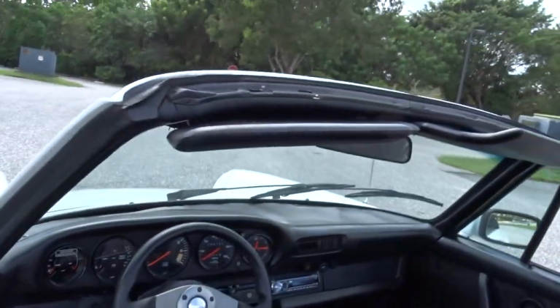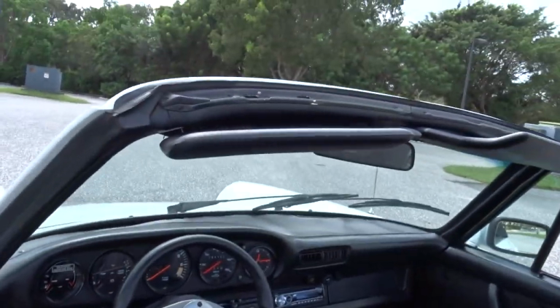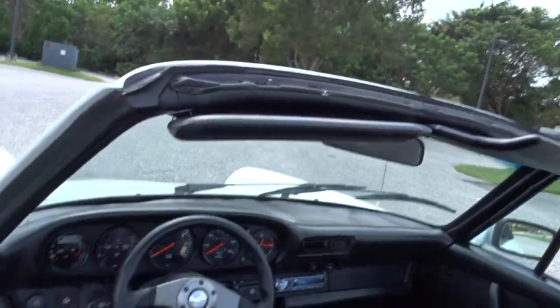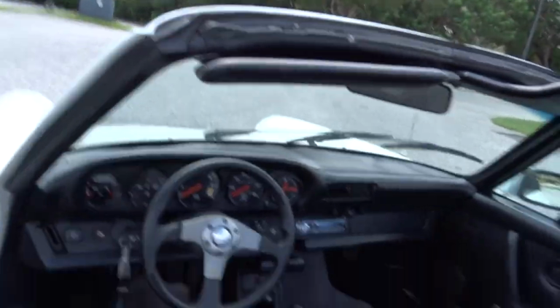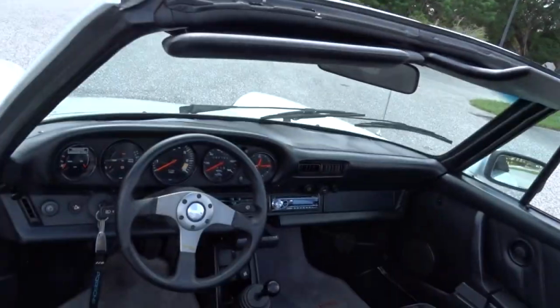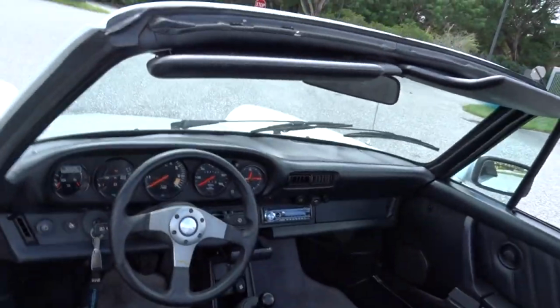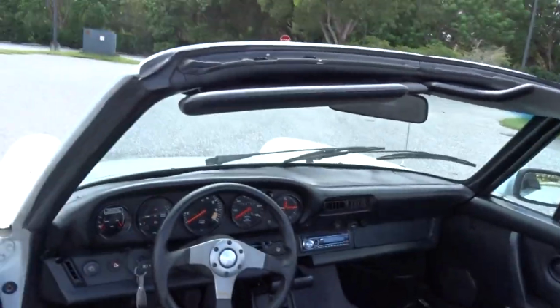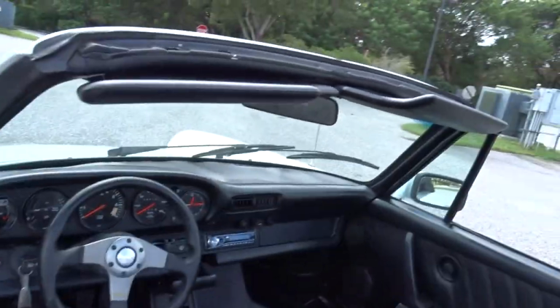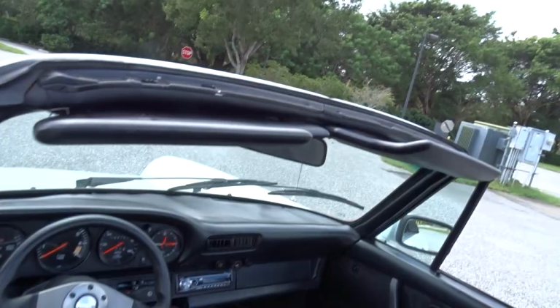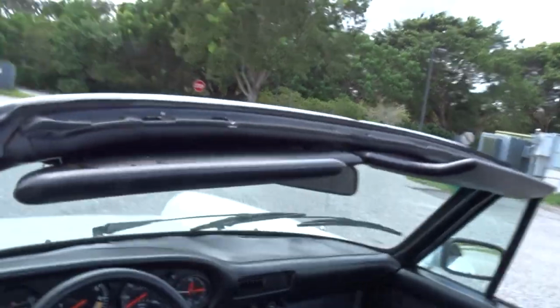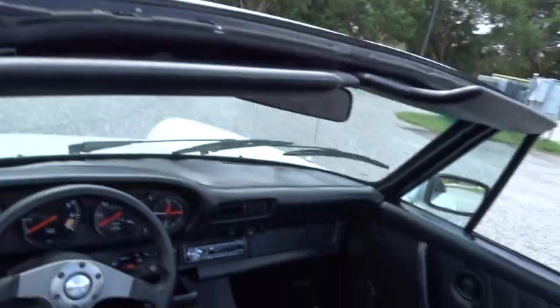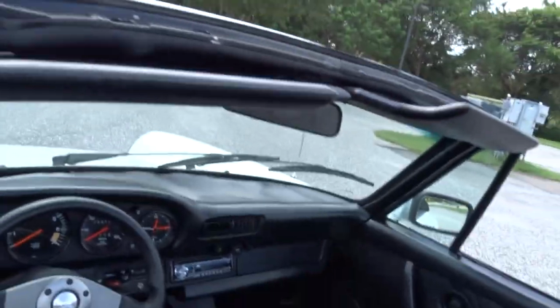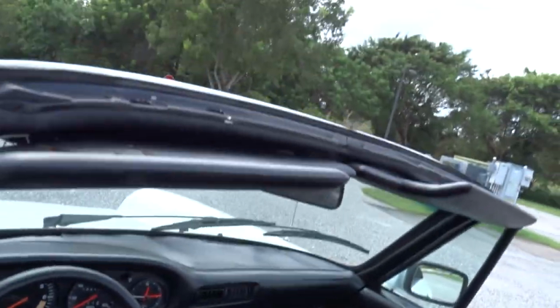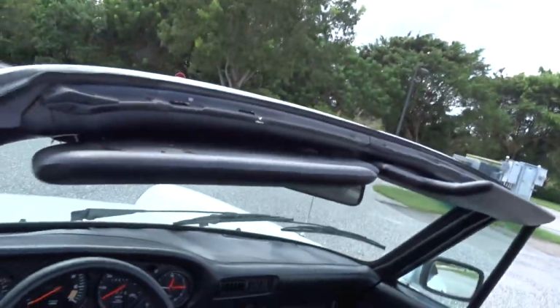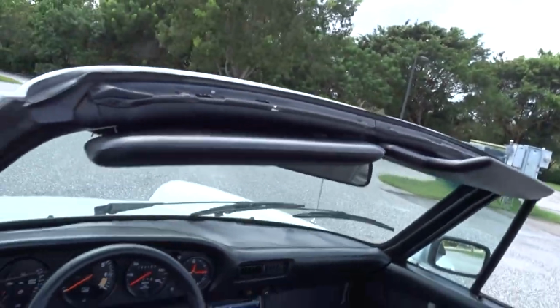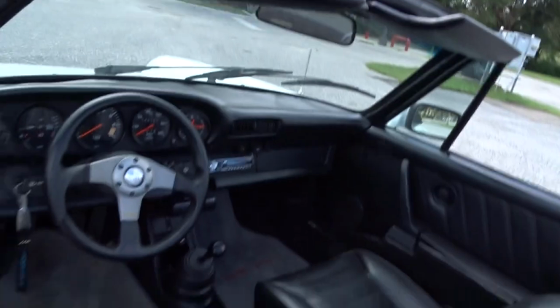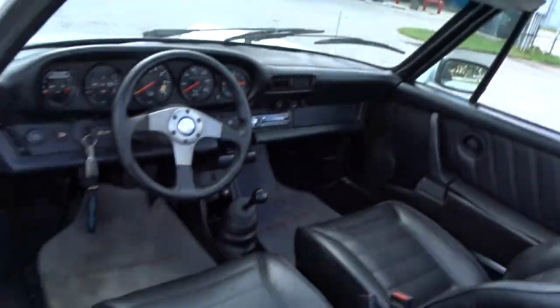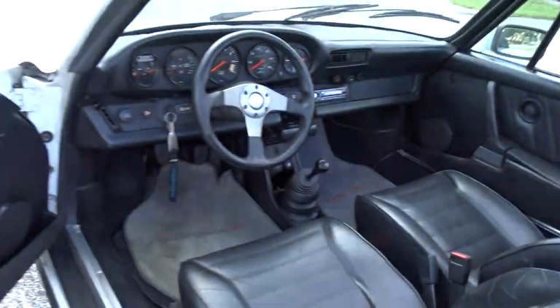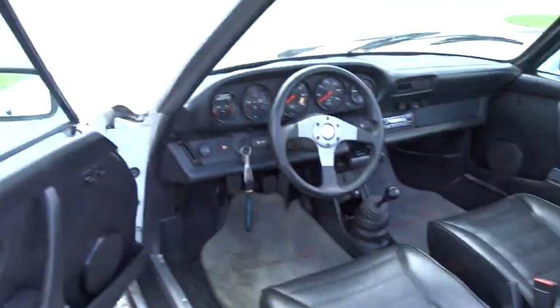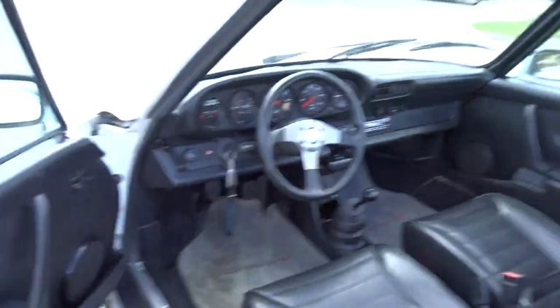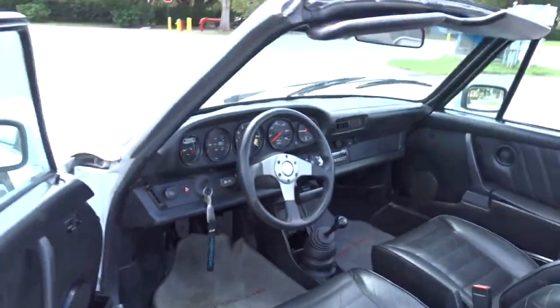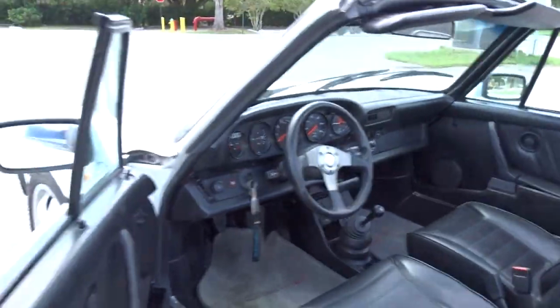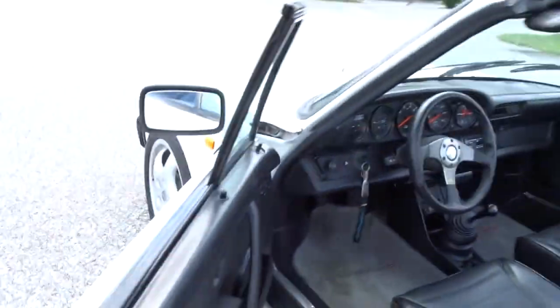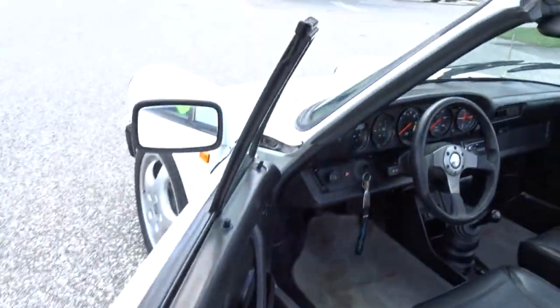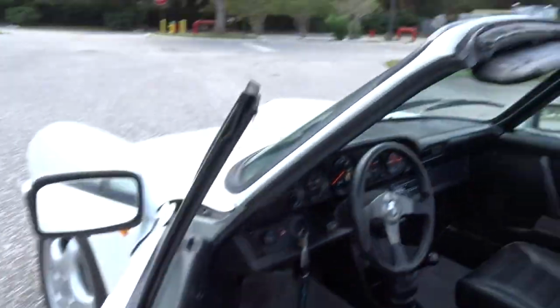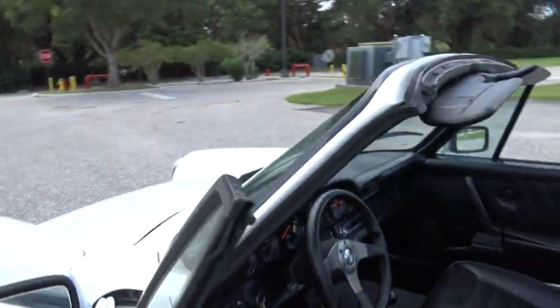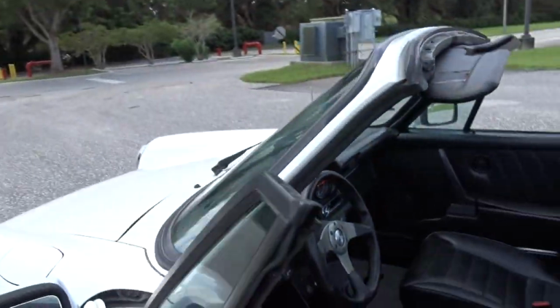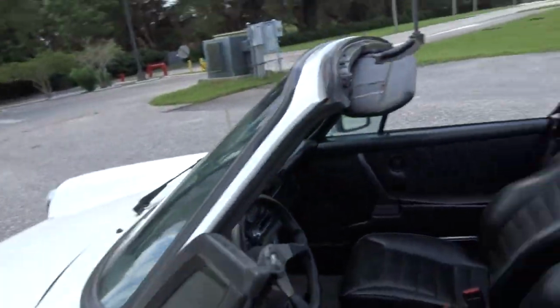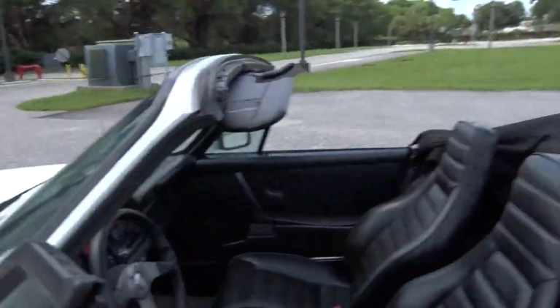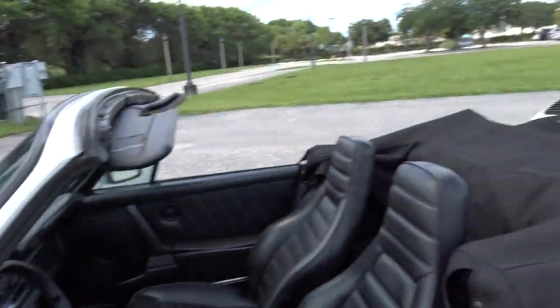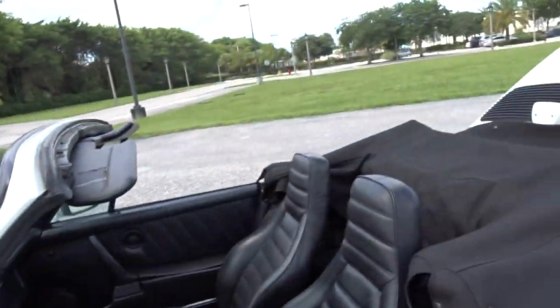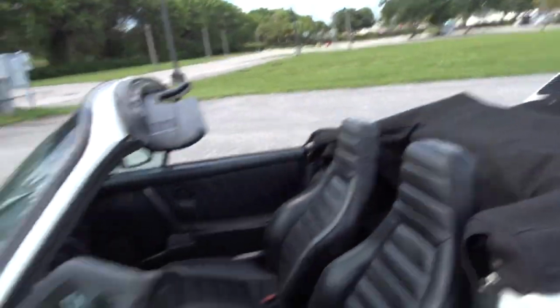It shows 84,000 miles. It's got an aftermarket radio. It's got a good black leather interior — it's all original.